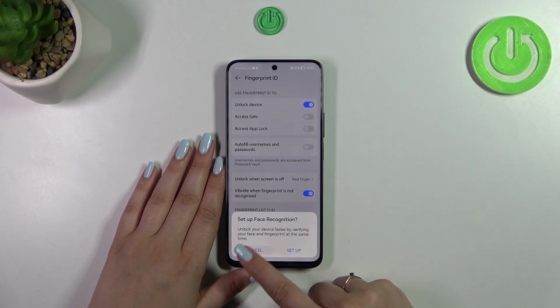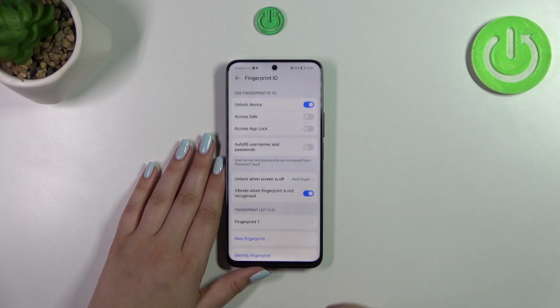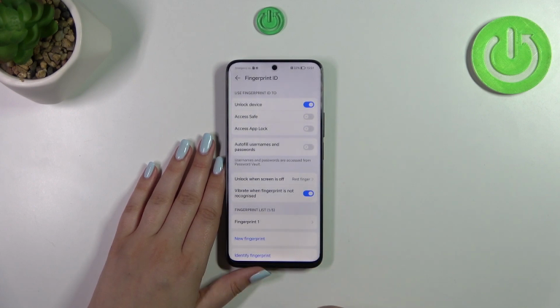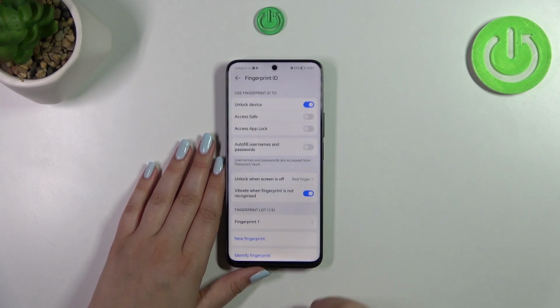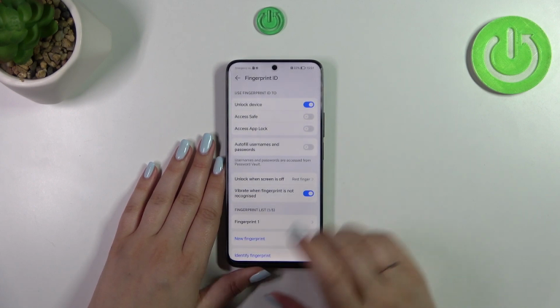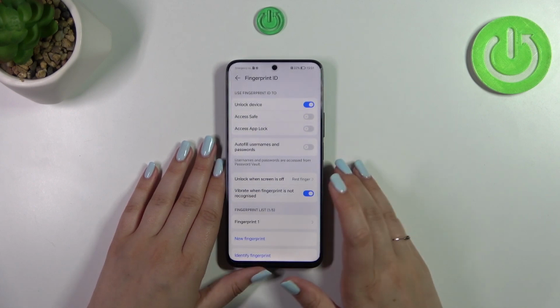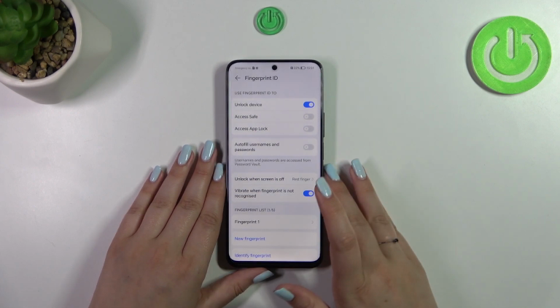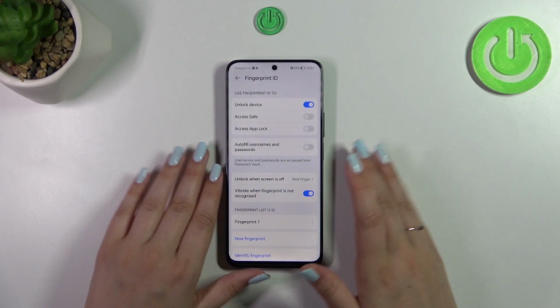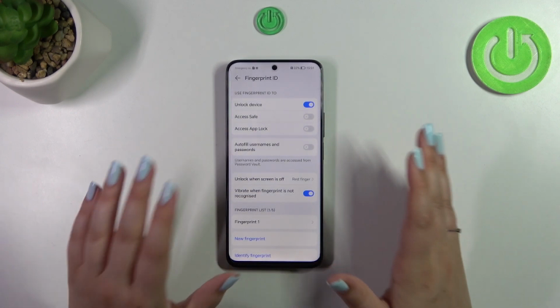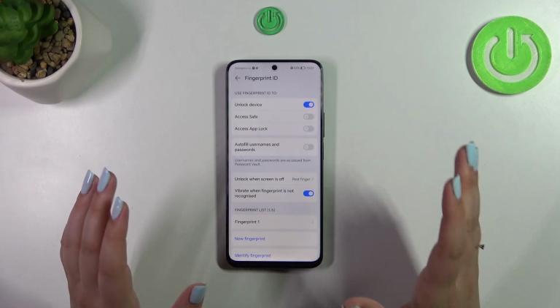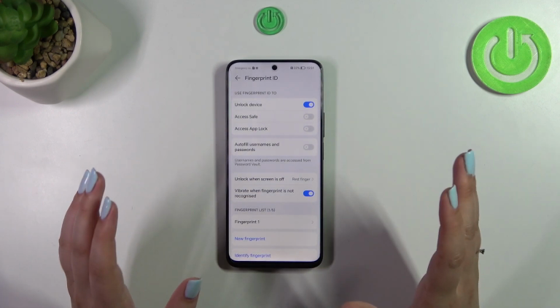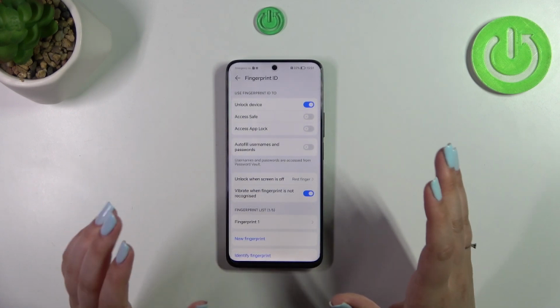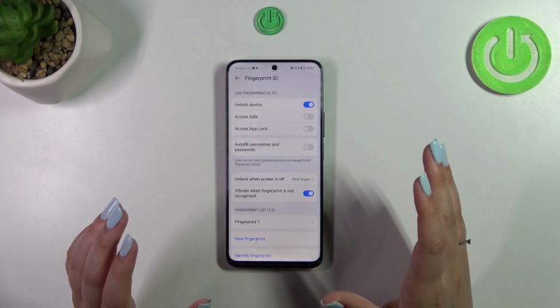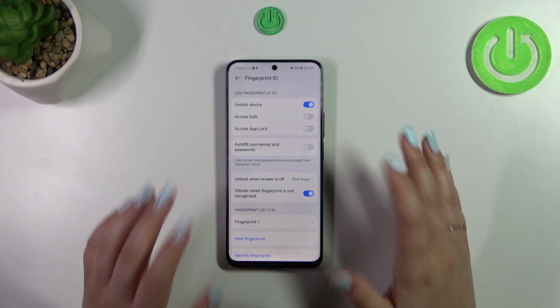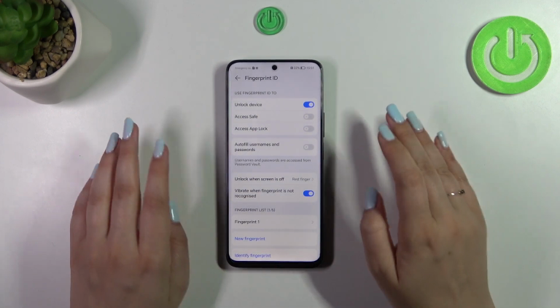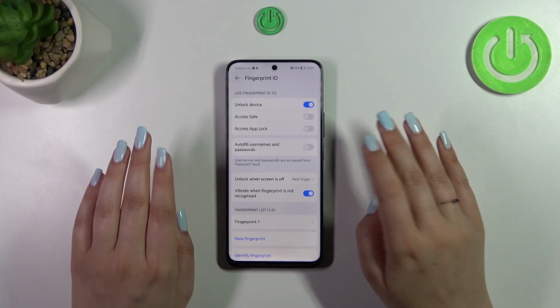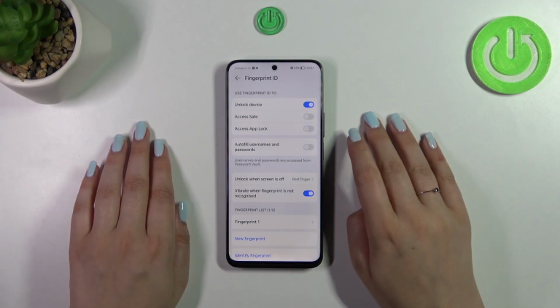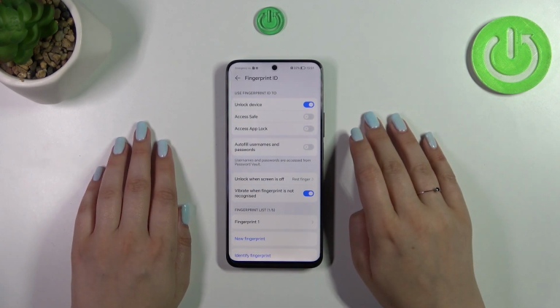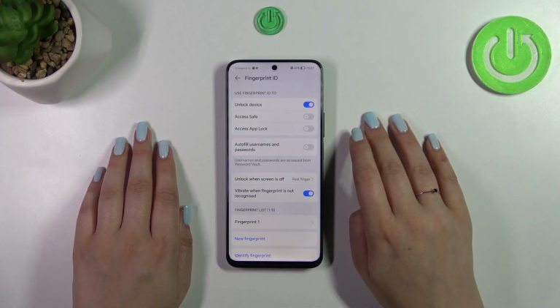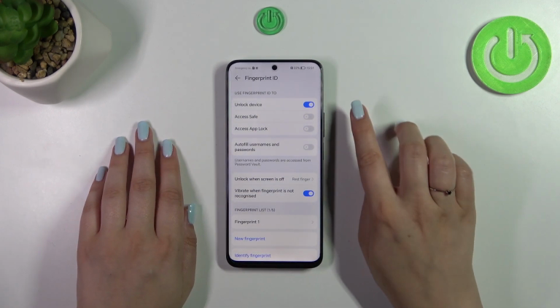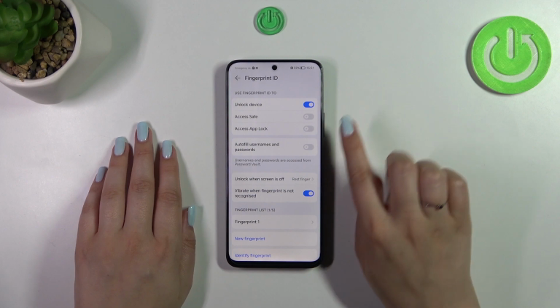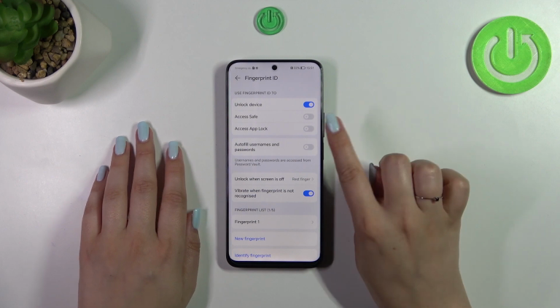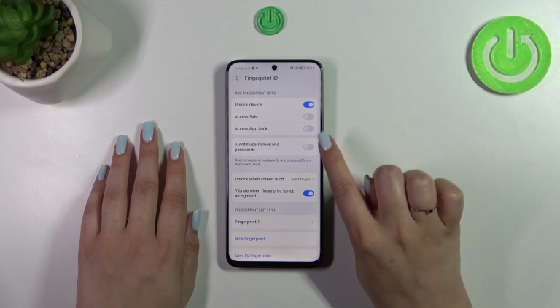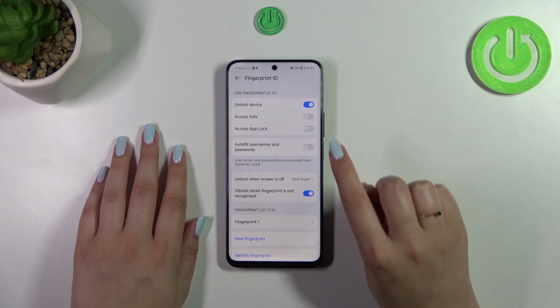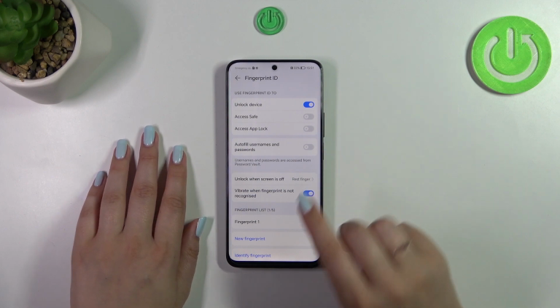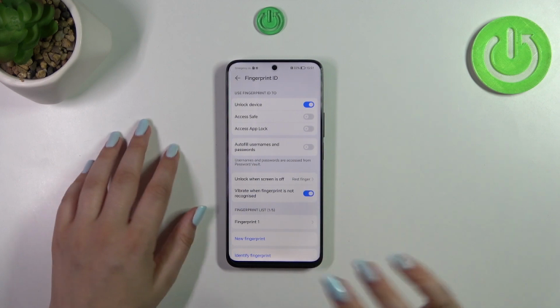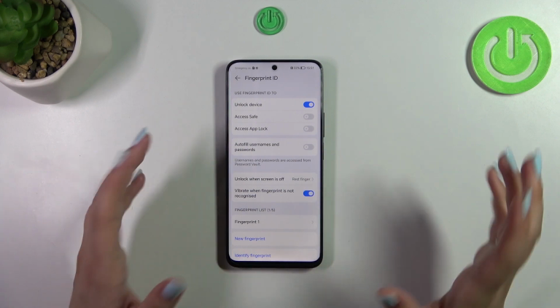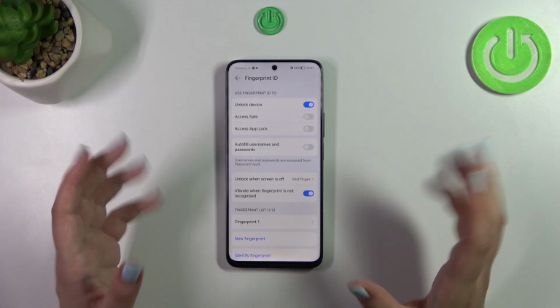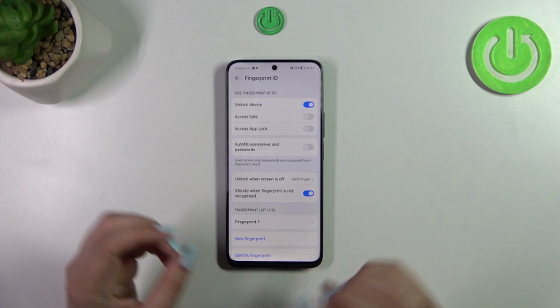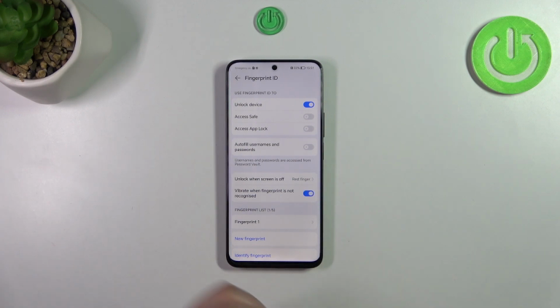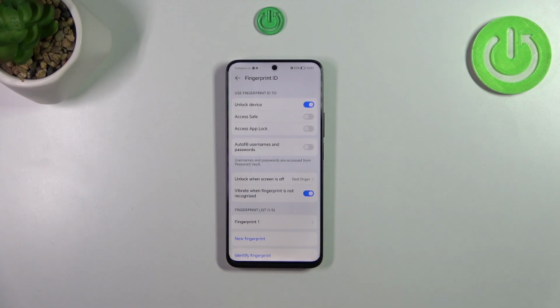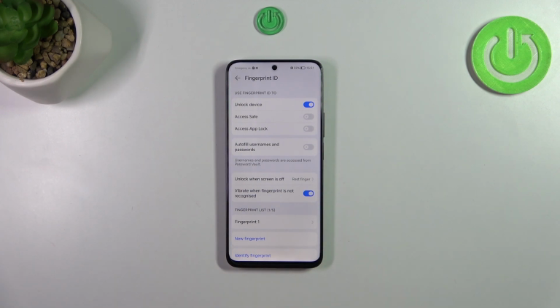We've just successfully added the fingerprint. You can rename it here or just tap OK. I don't want to set up face recognition, and as mentioned, we can now customize the purpose of the fingerprint on this device.